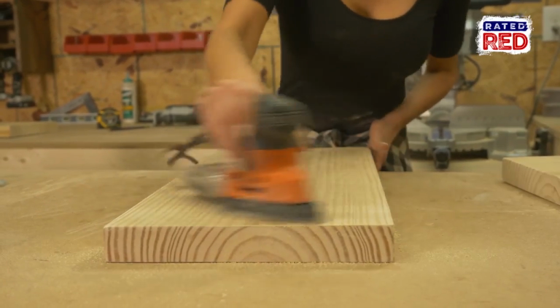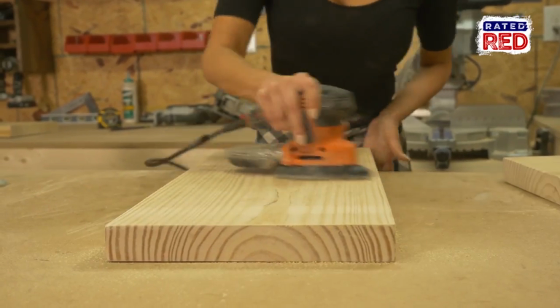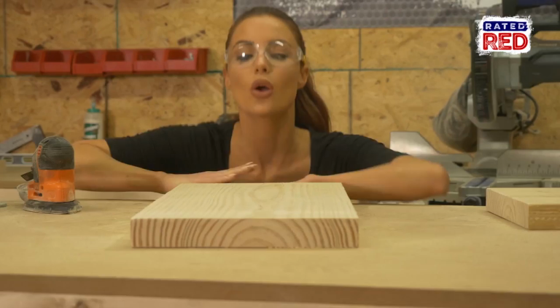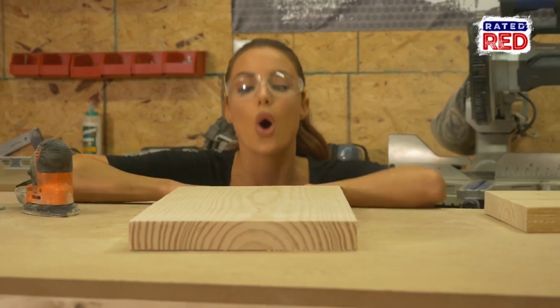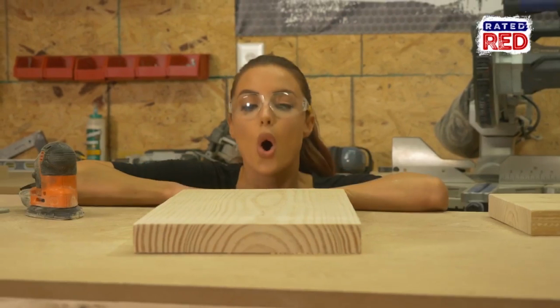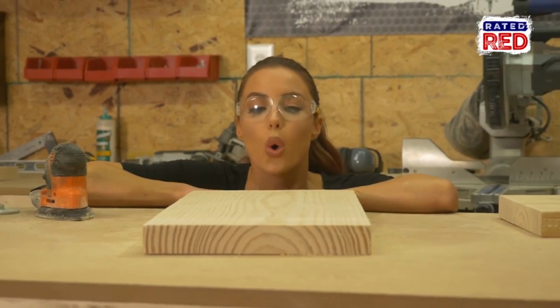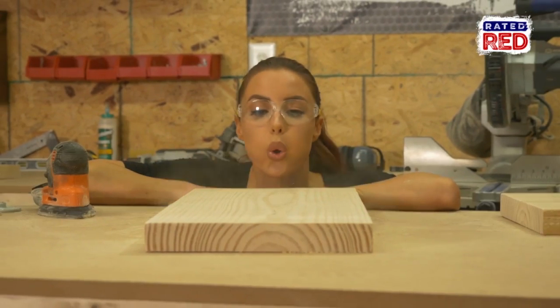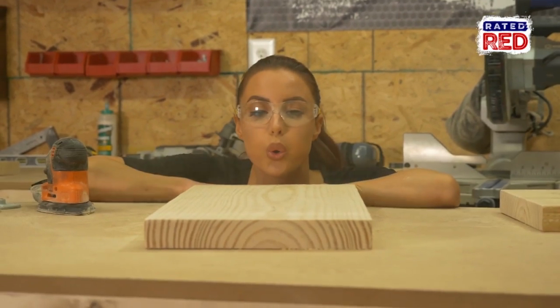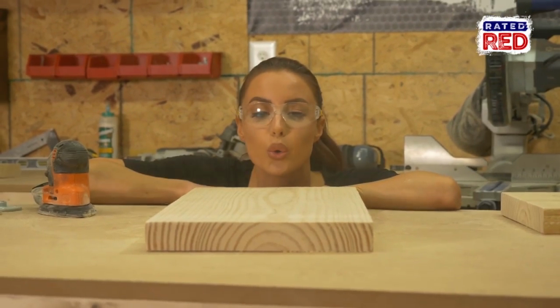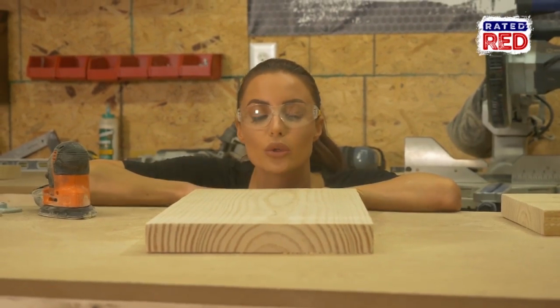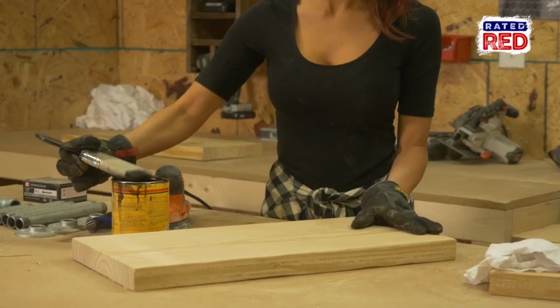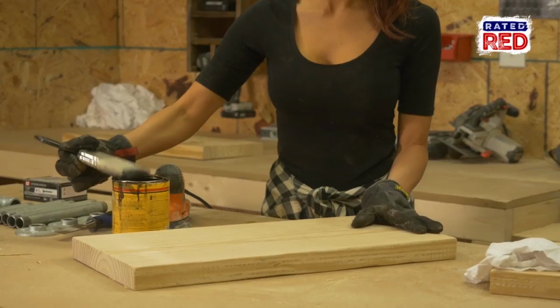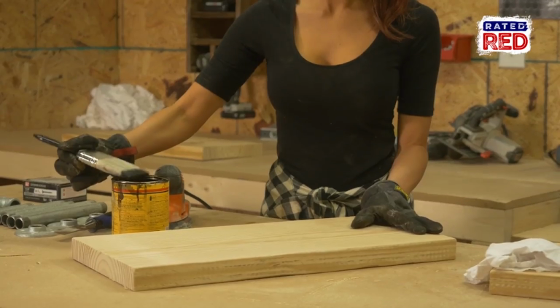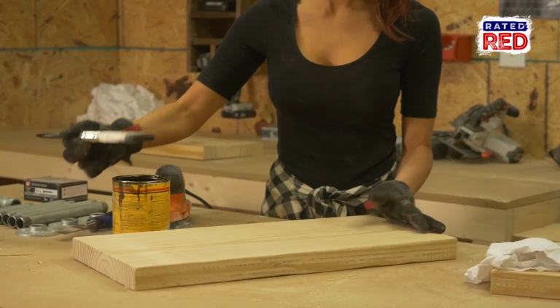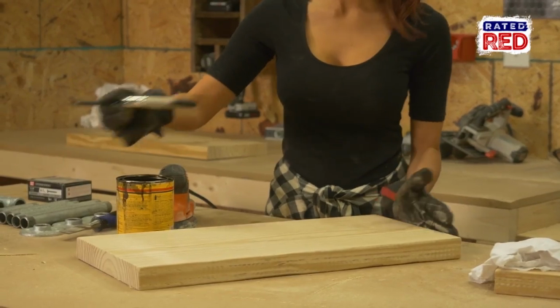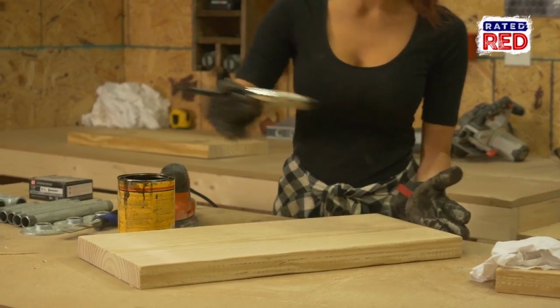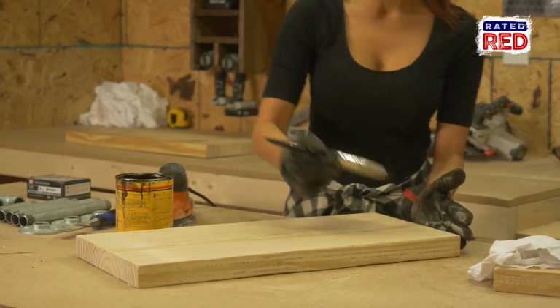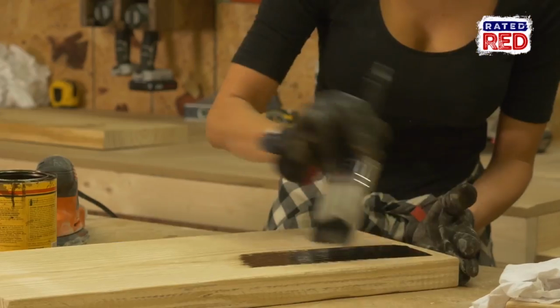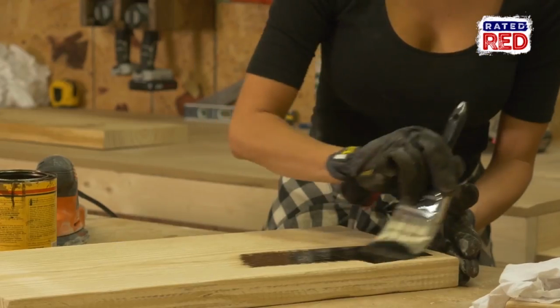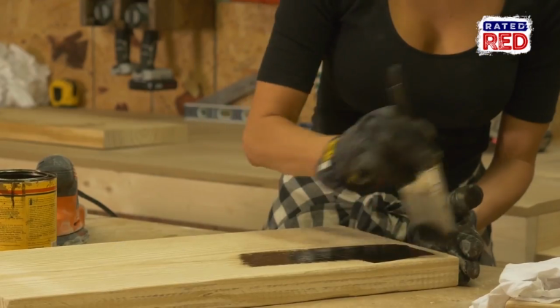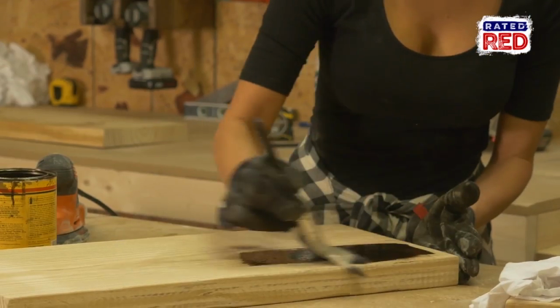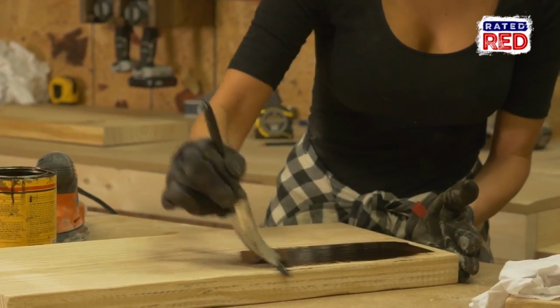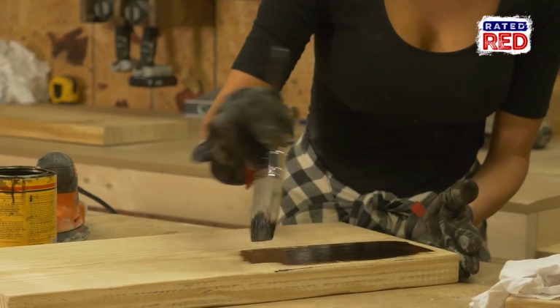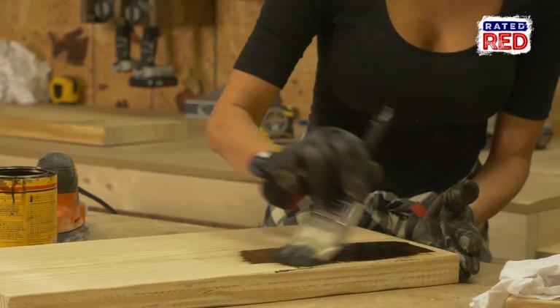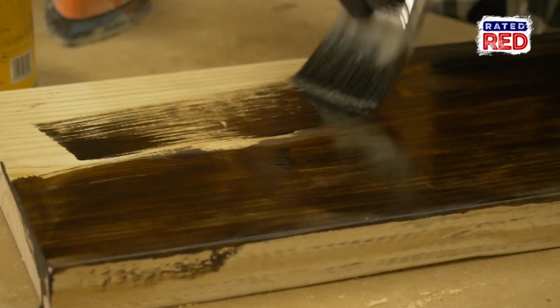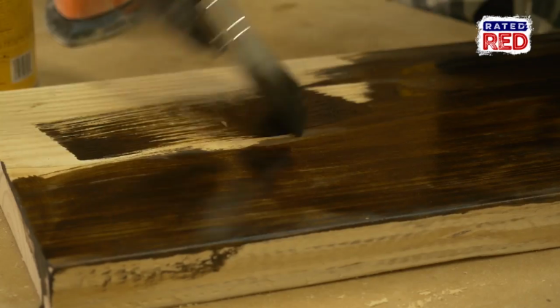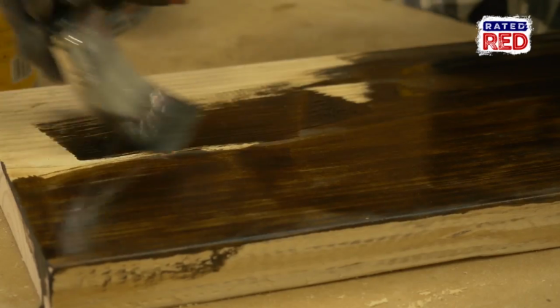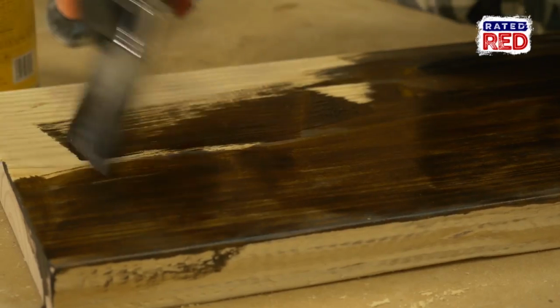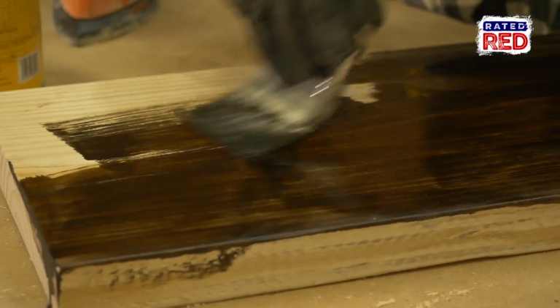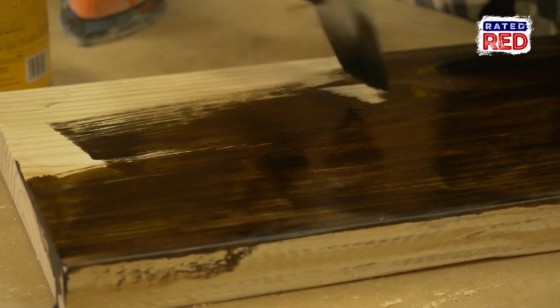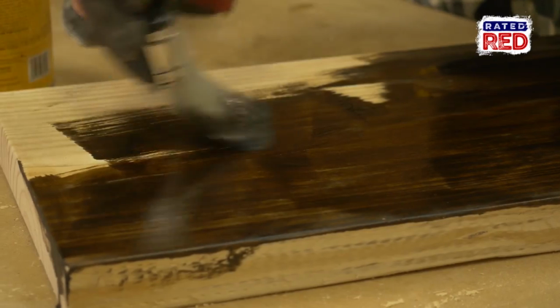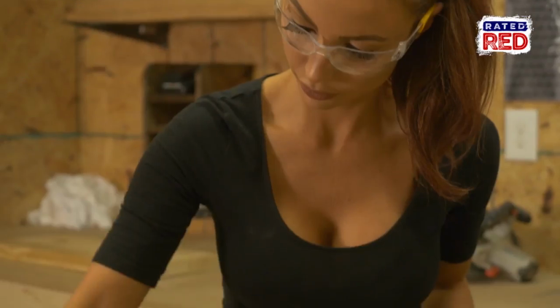Once you've finished sanding, let's start staining. We are using Jacobean Color Stain and wiping it dry with a rag.